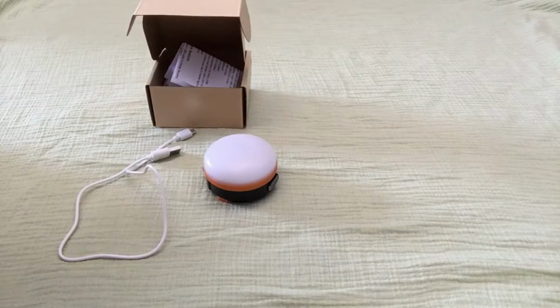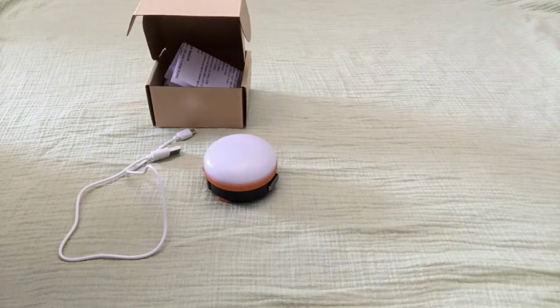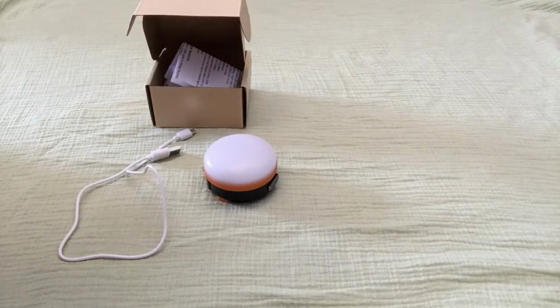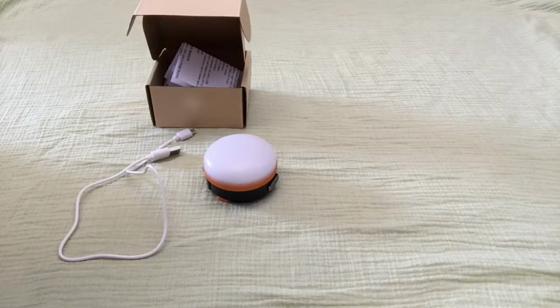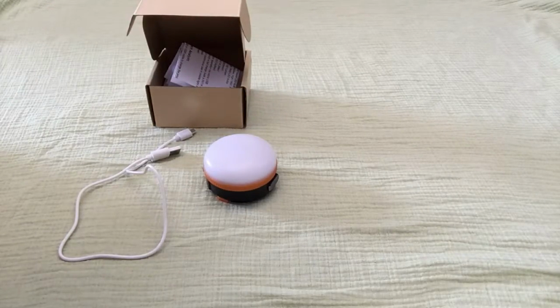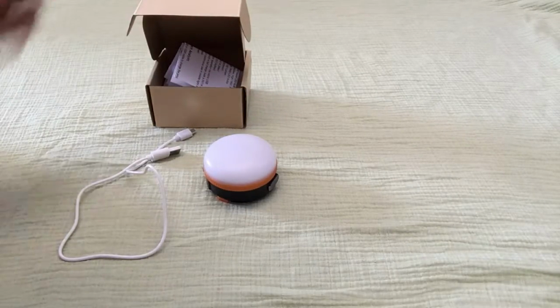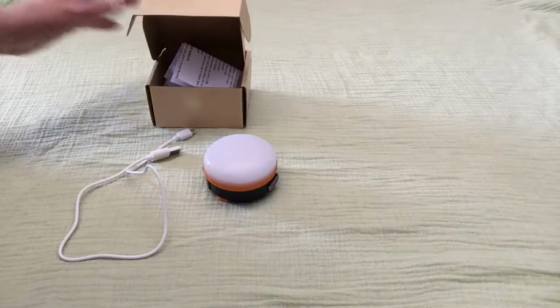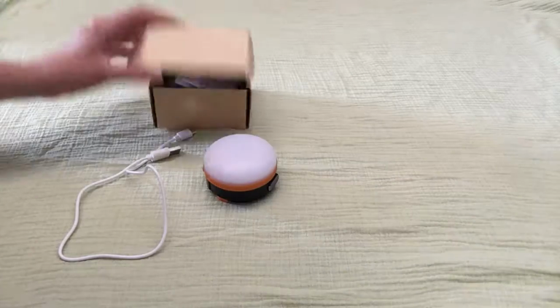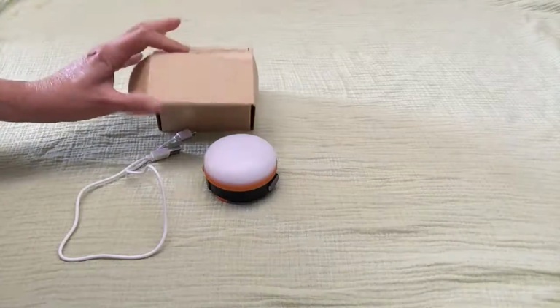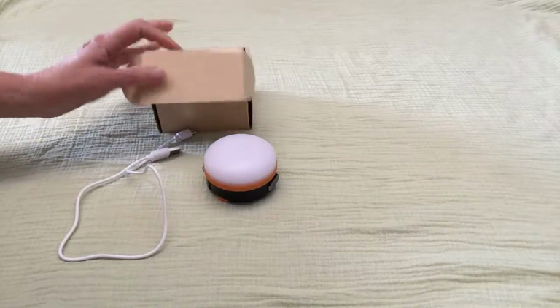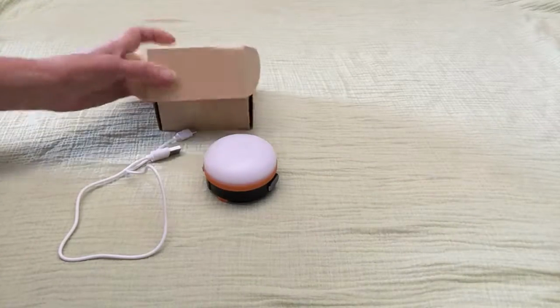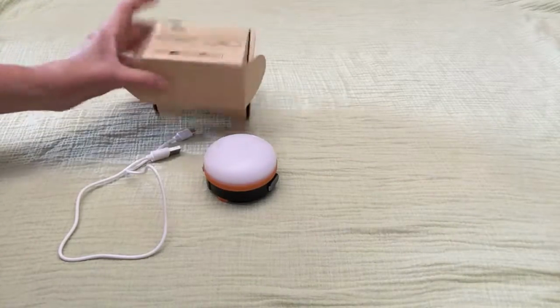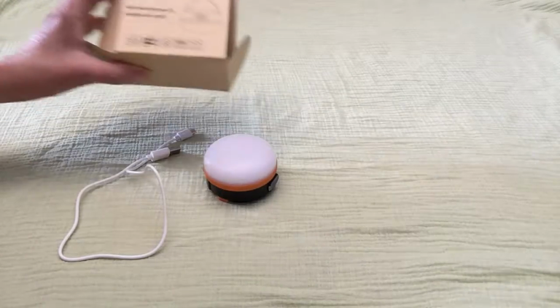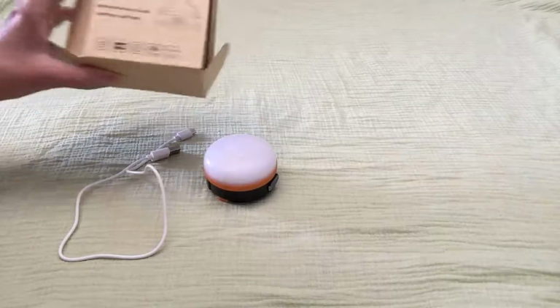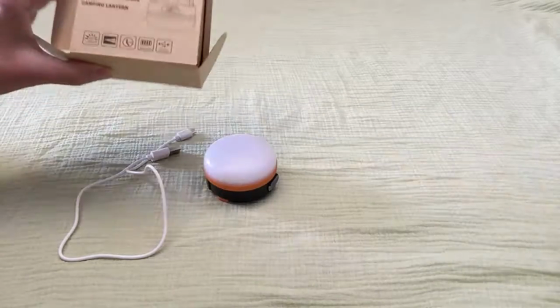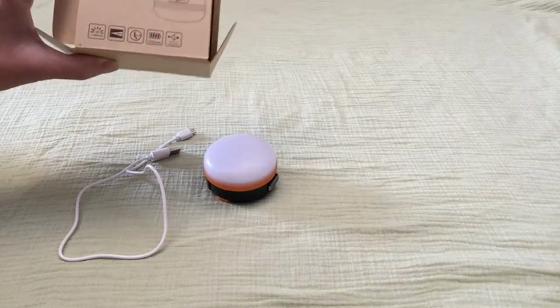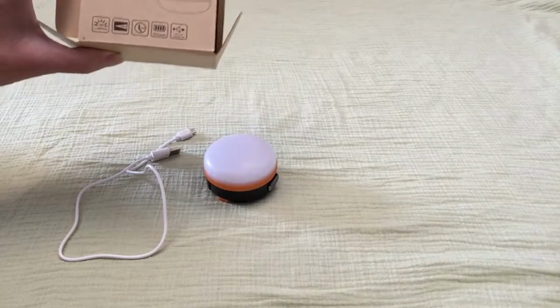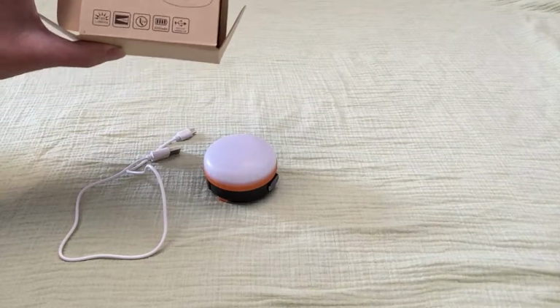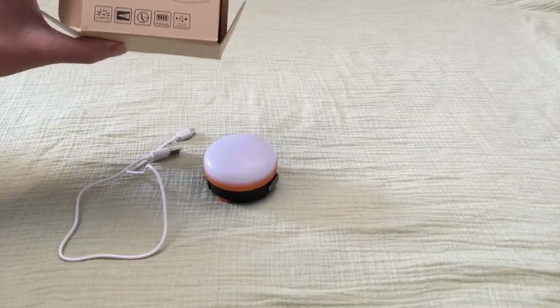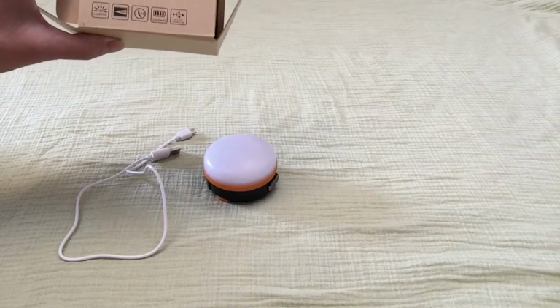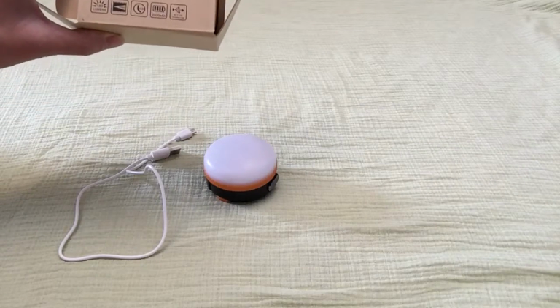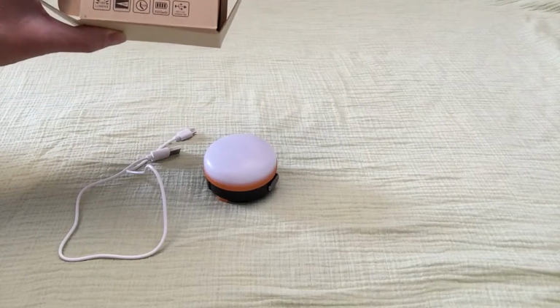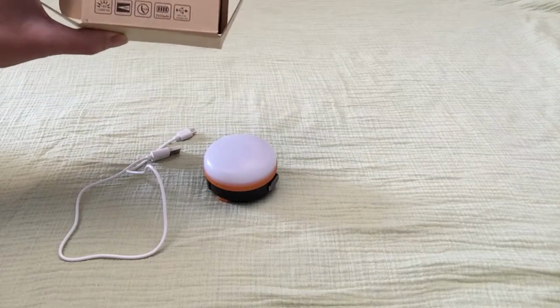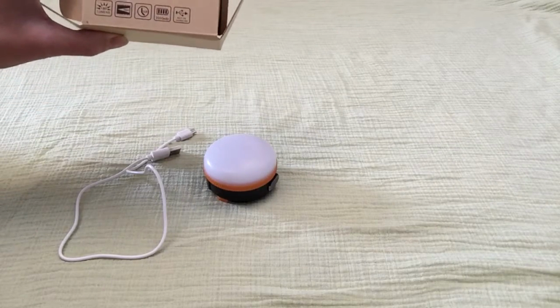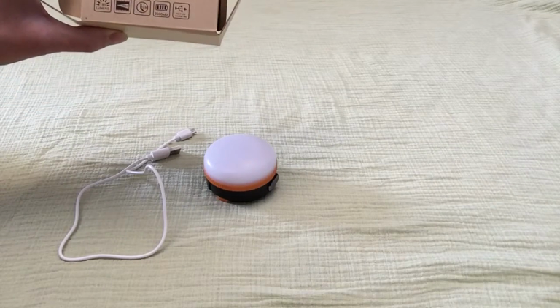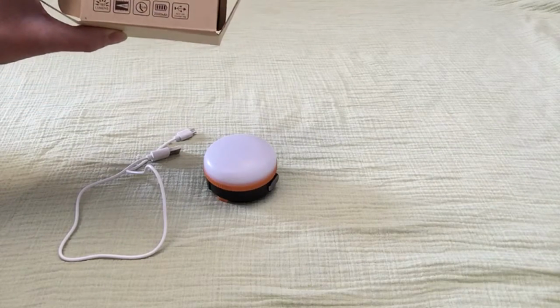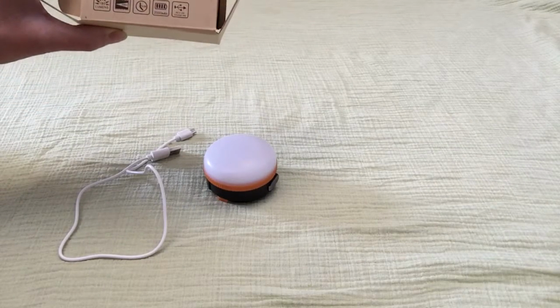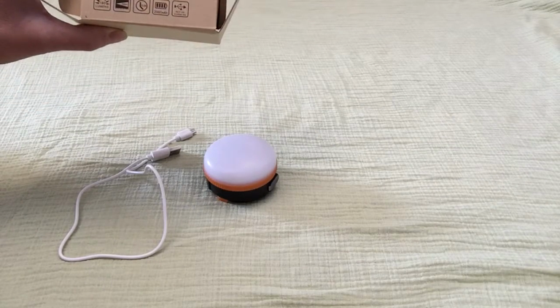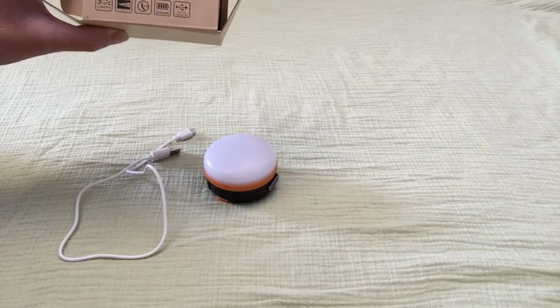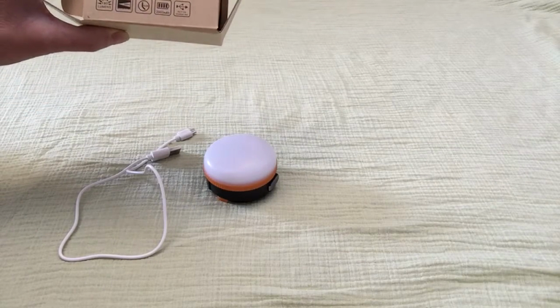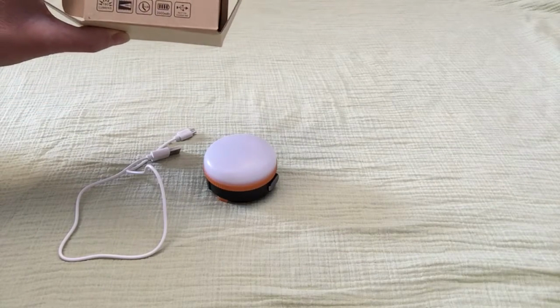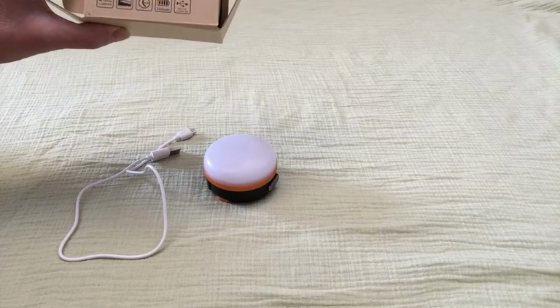Hope that helped. Again, the Danube rechargeable glare camping lantern.